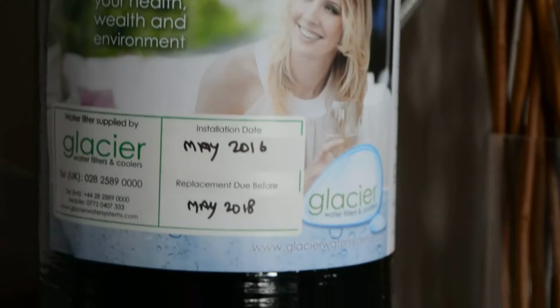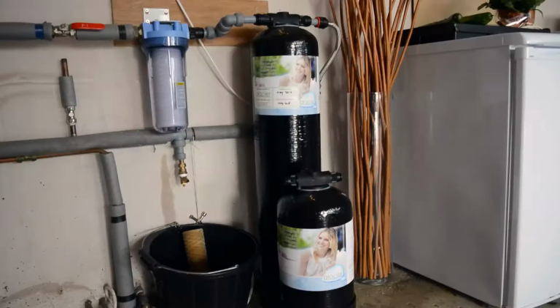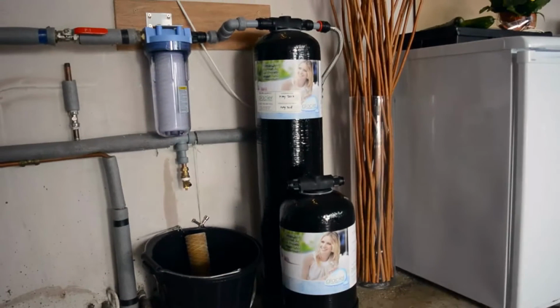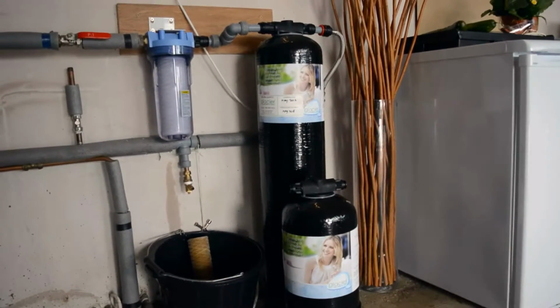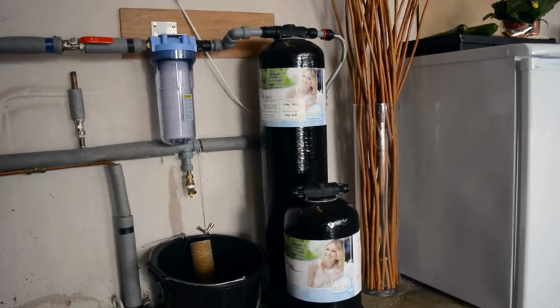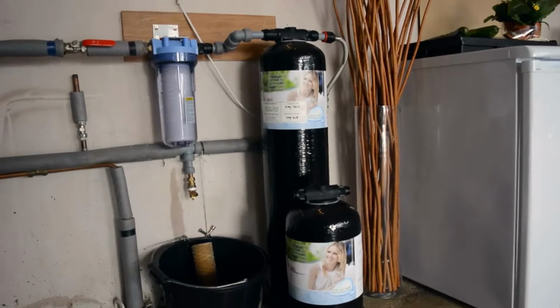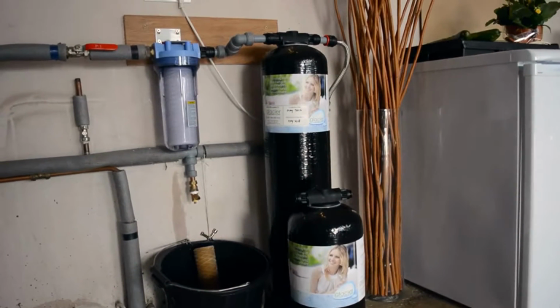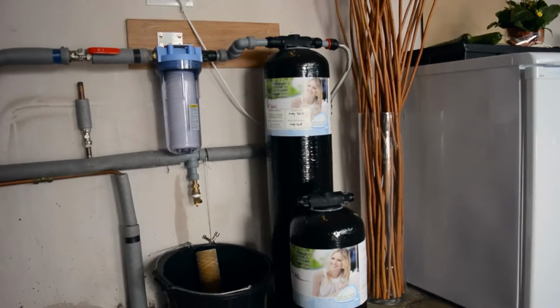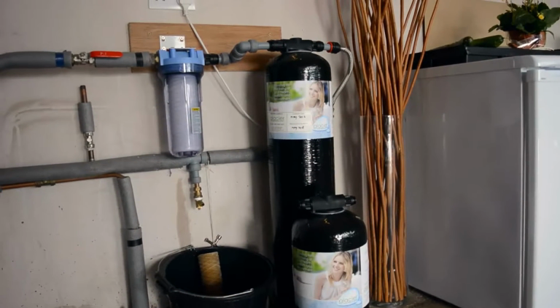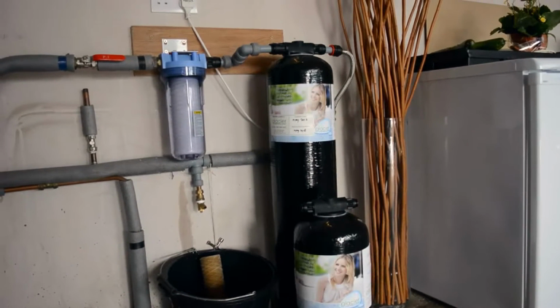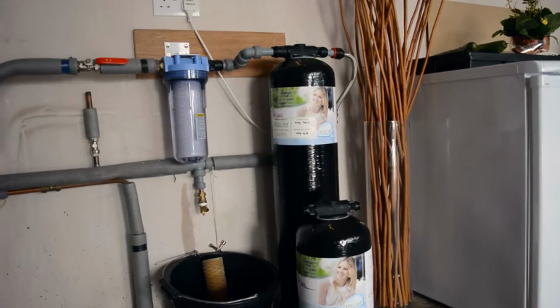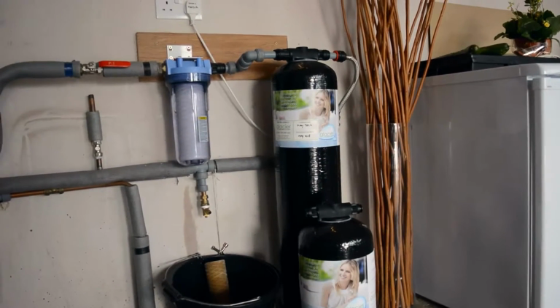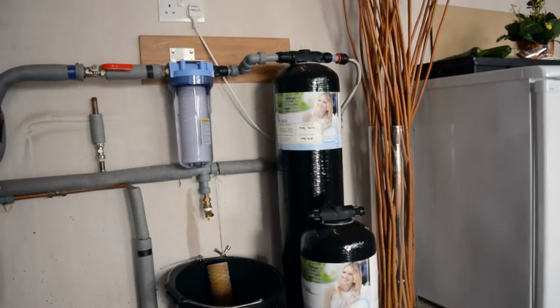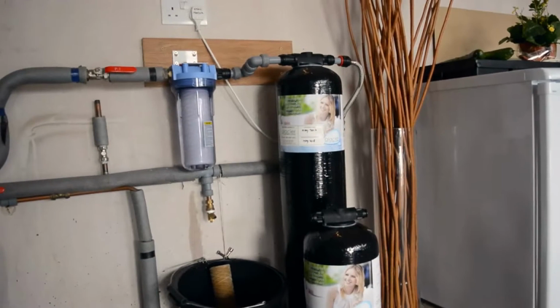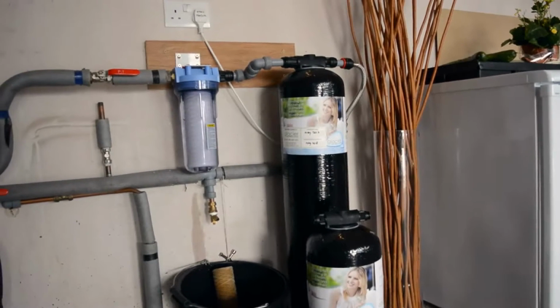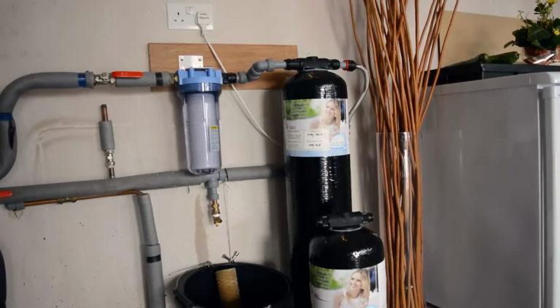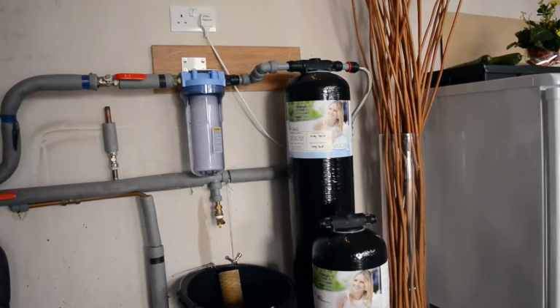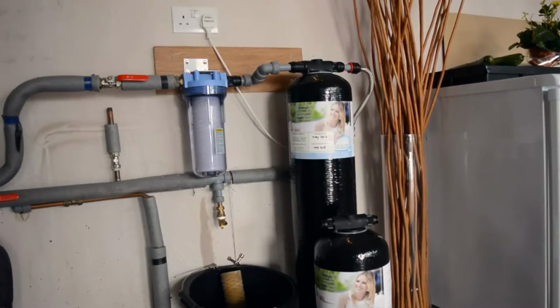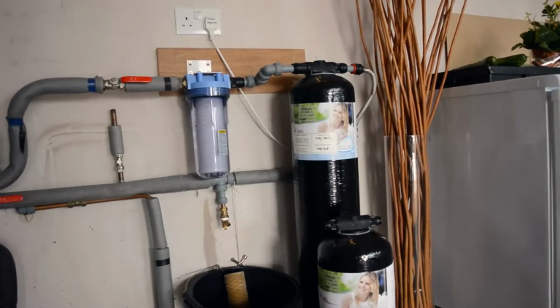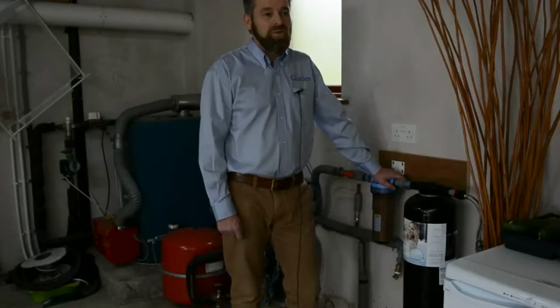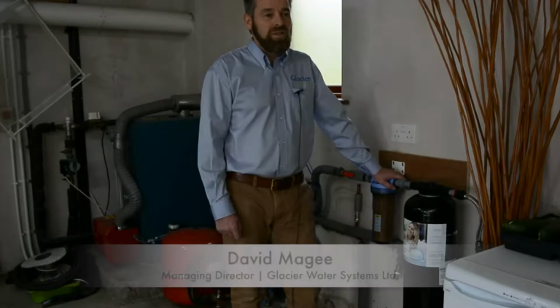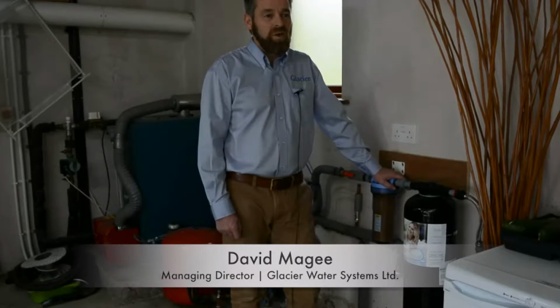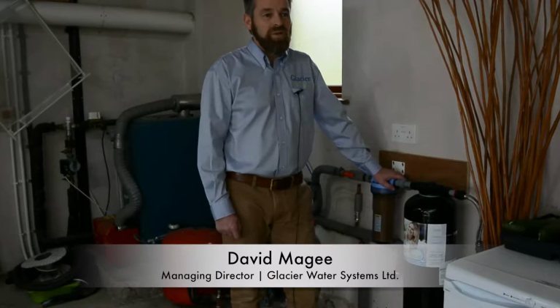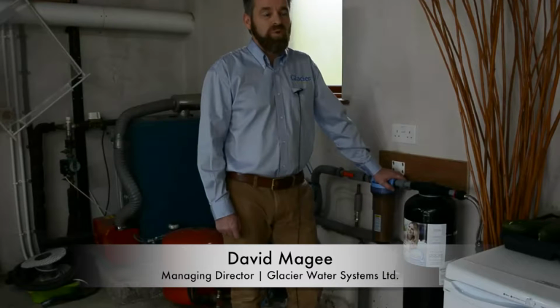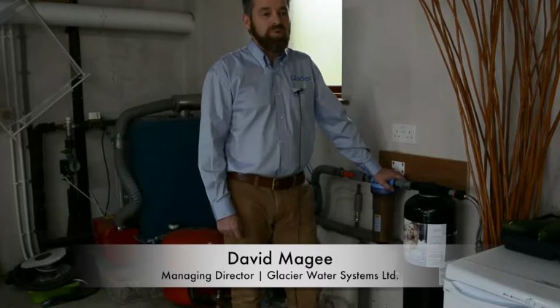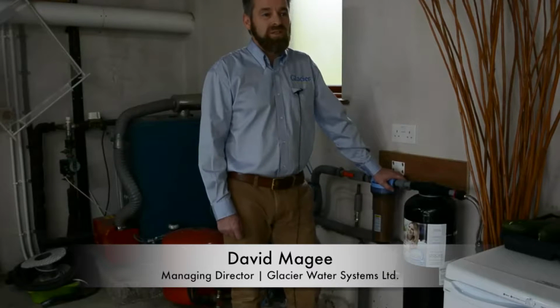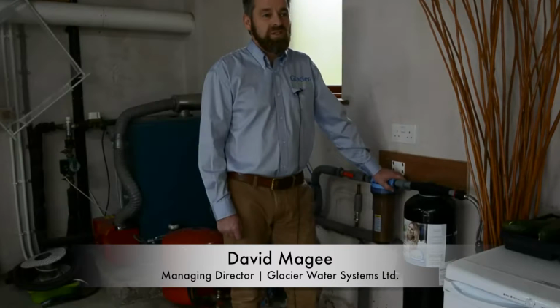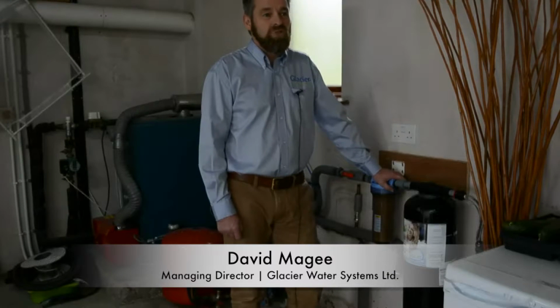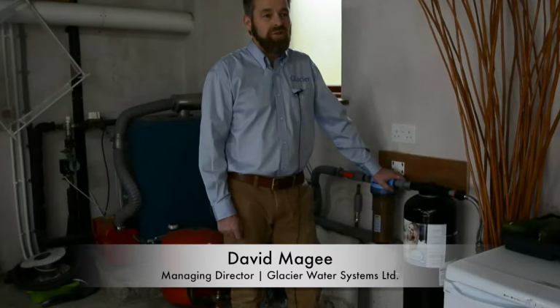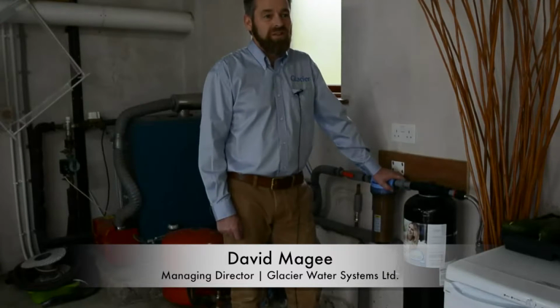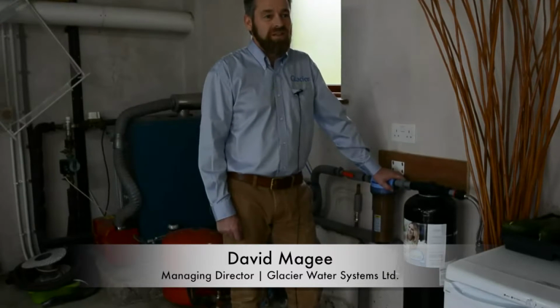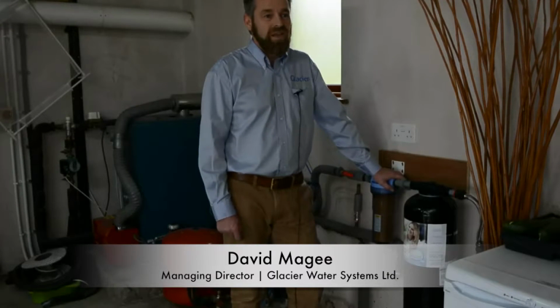My name is David Magee, the company is Glacier Water Systems in Ballymena. I'm the managing director. The company has been going for 26 years, started in 1990.